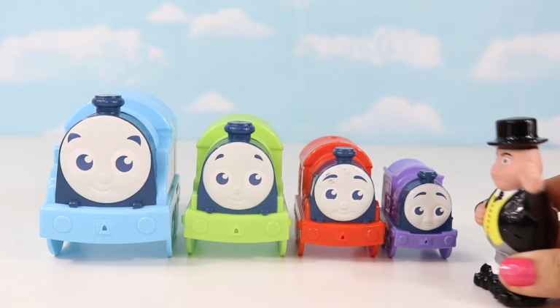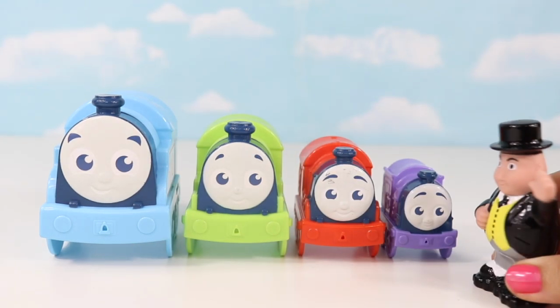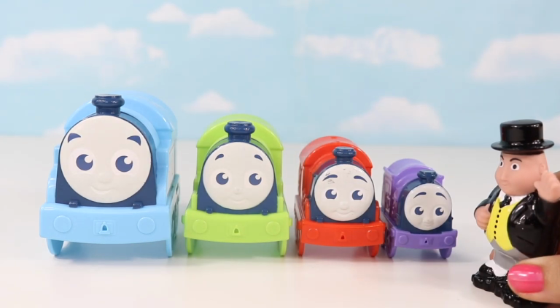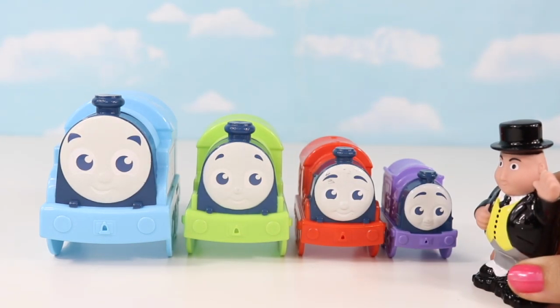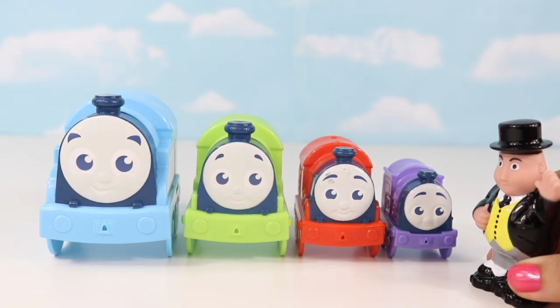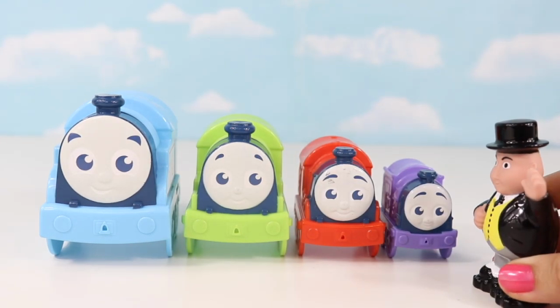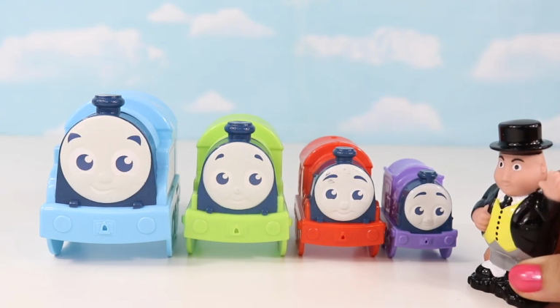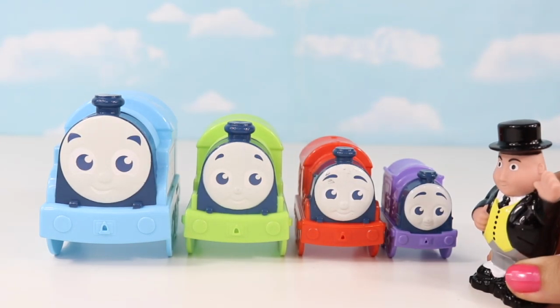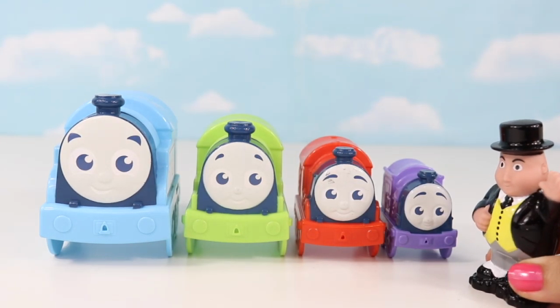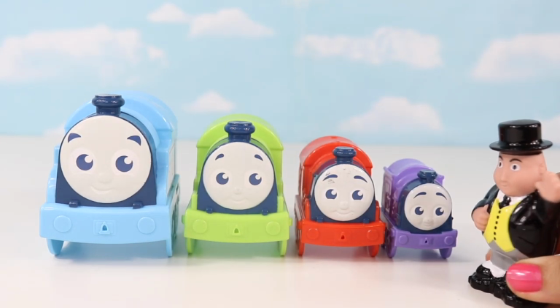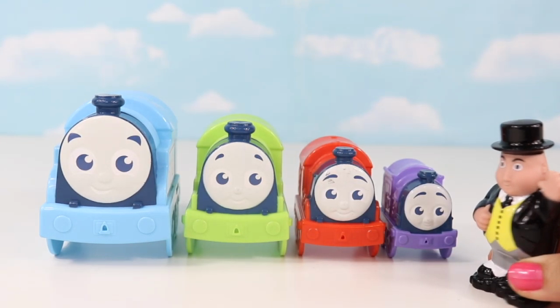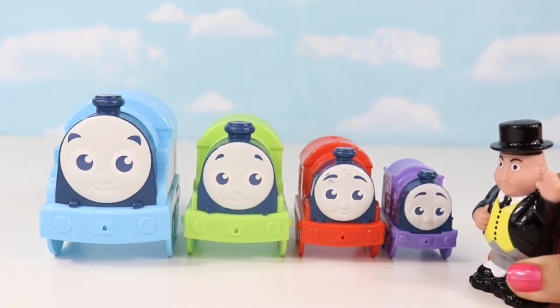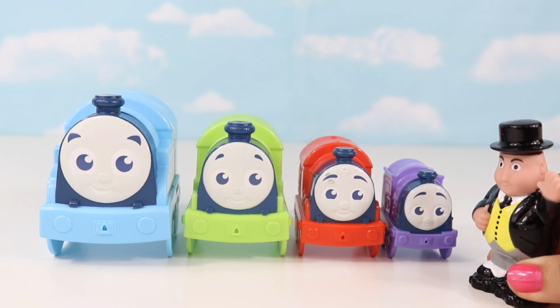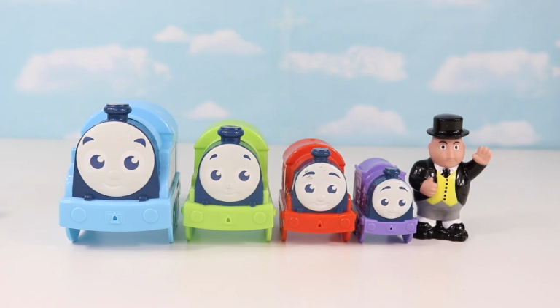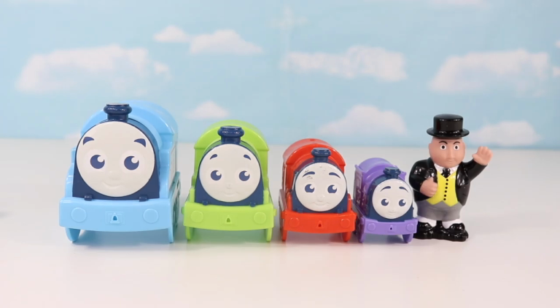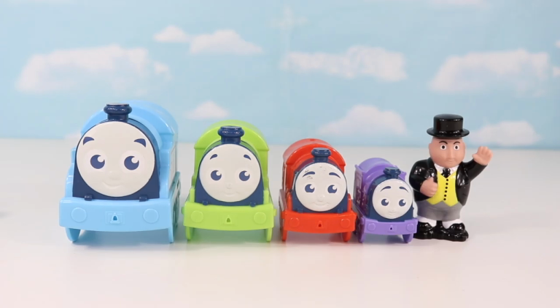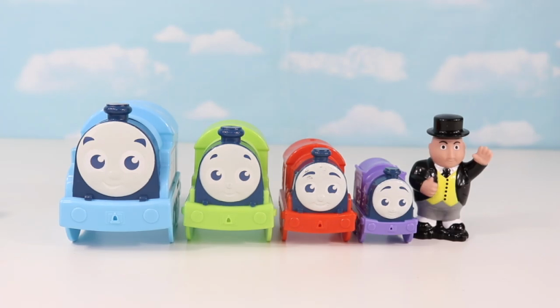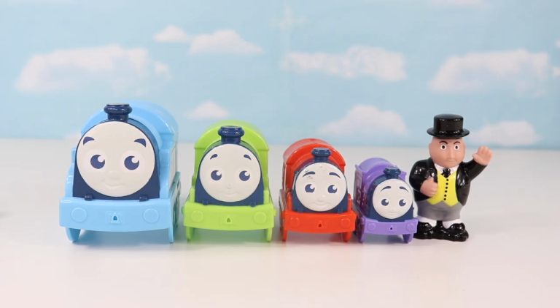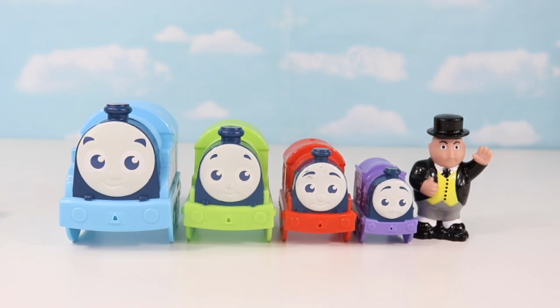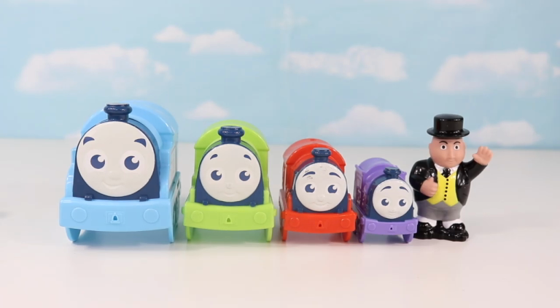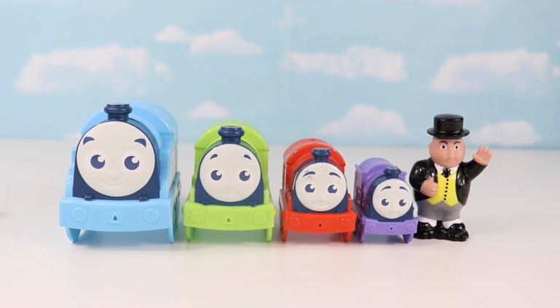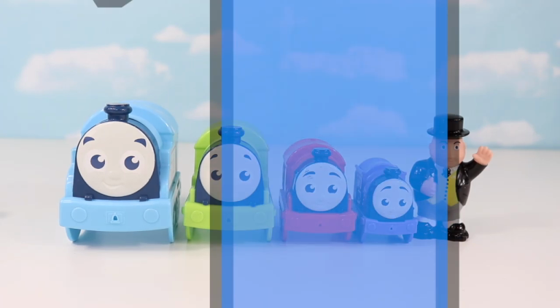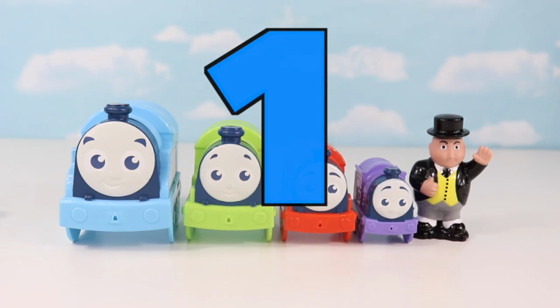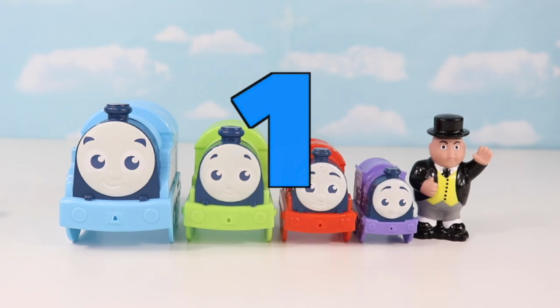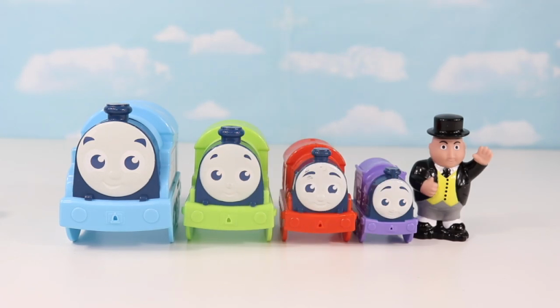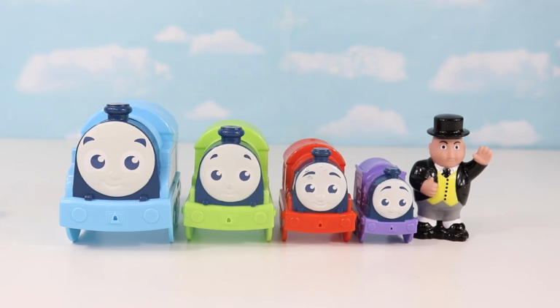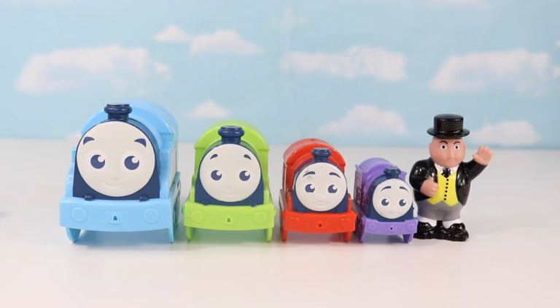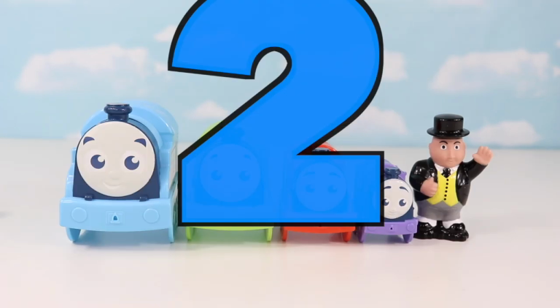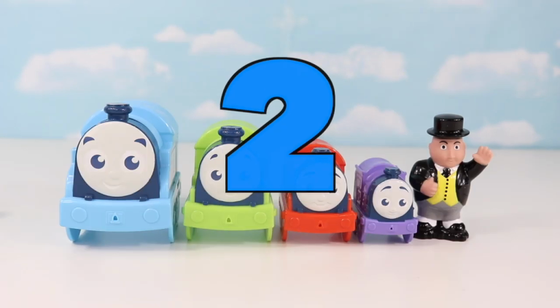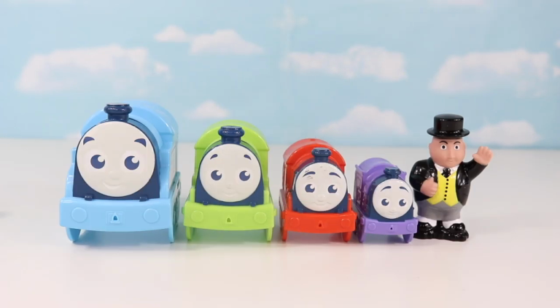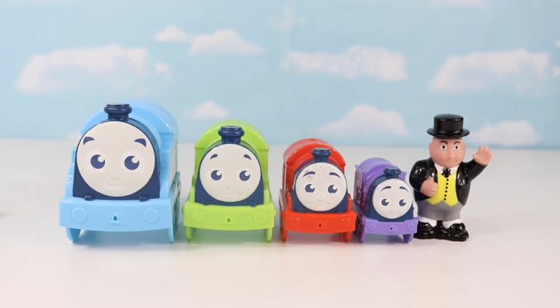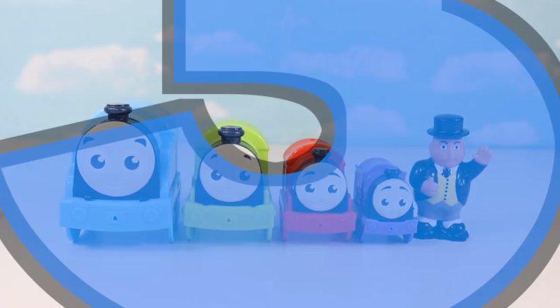Okay! Now count to three and see the magic happen! One! Two! Three!